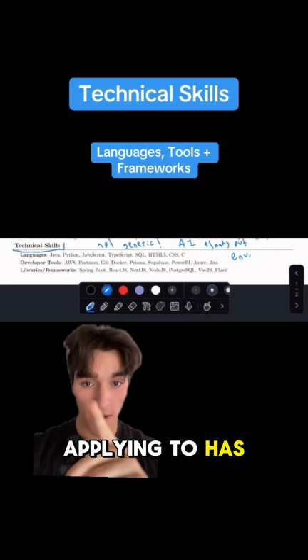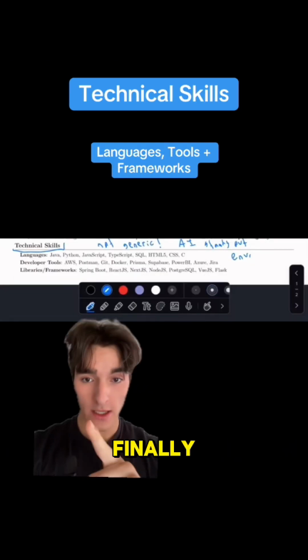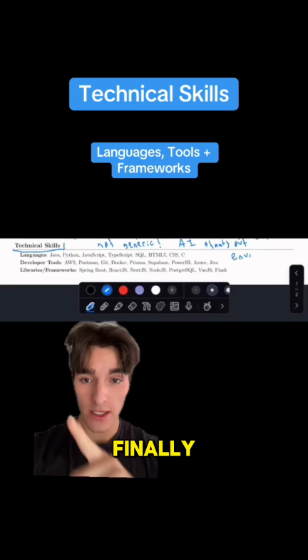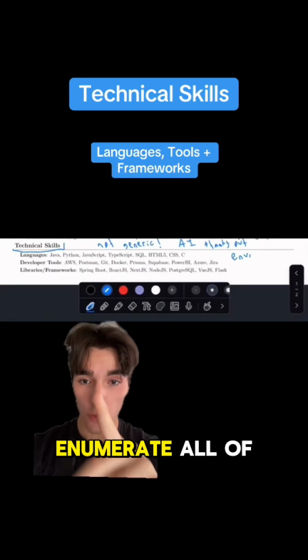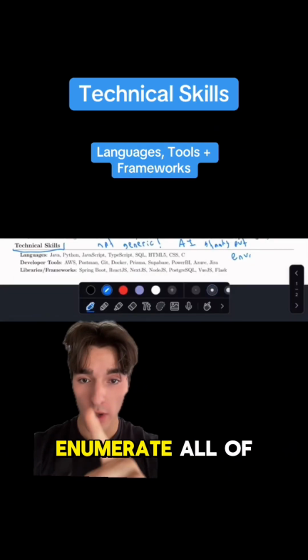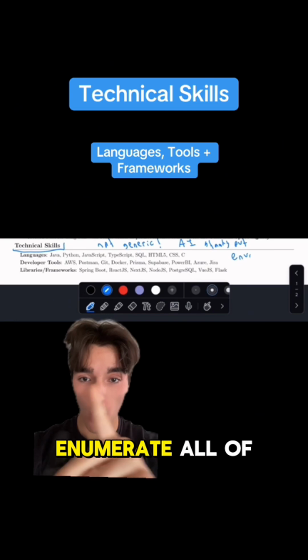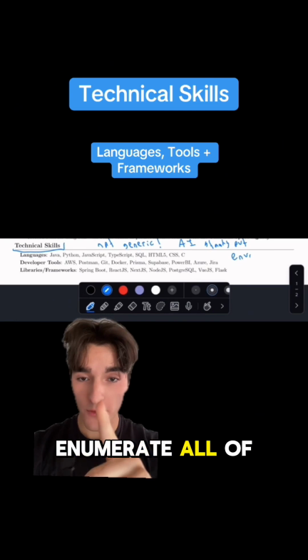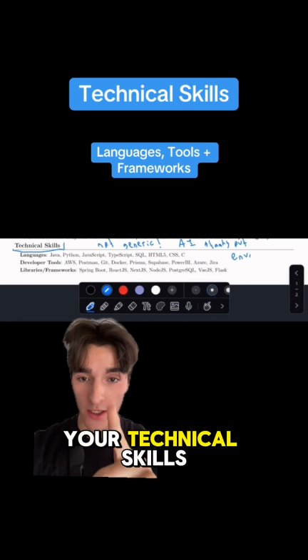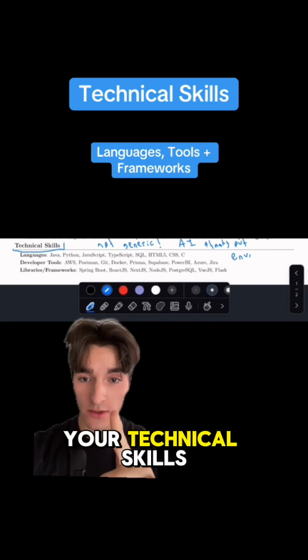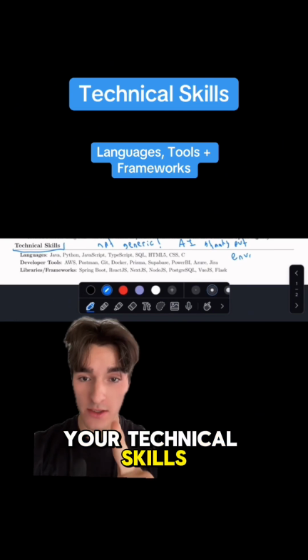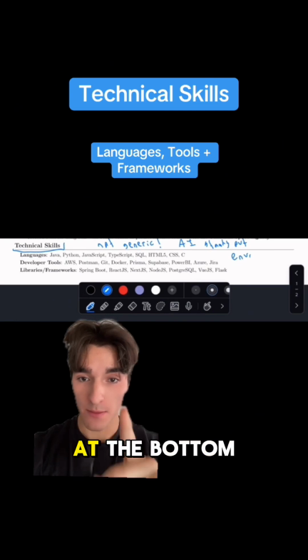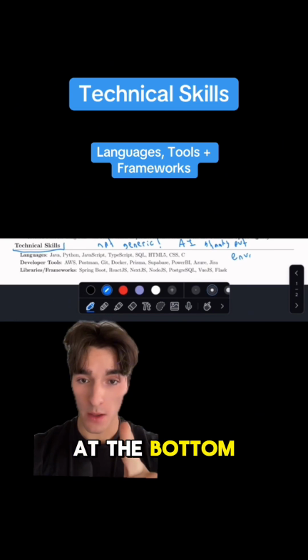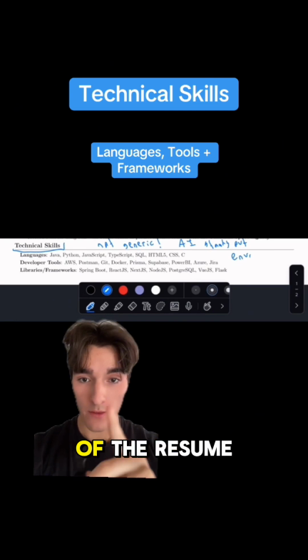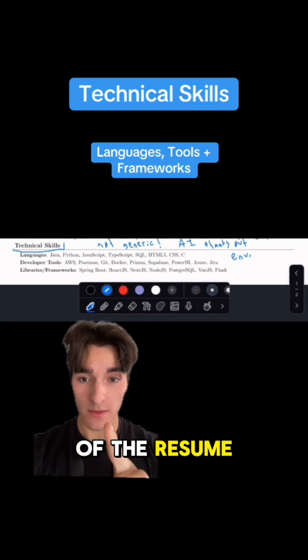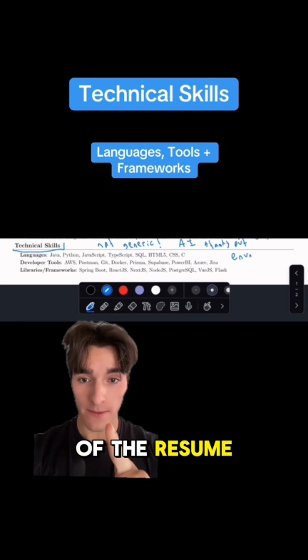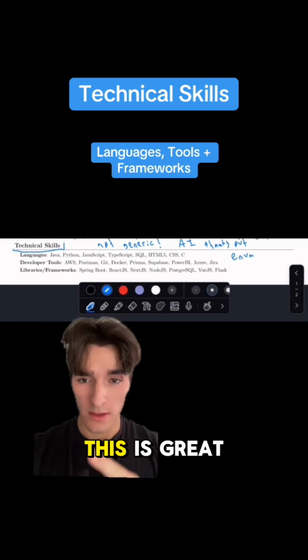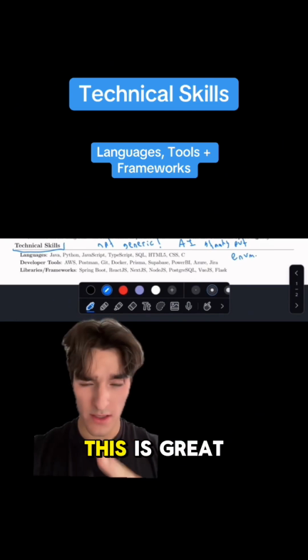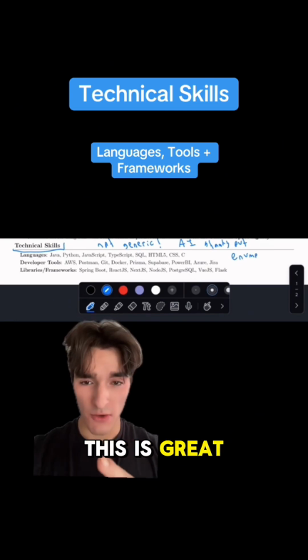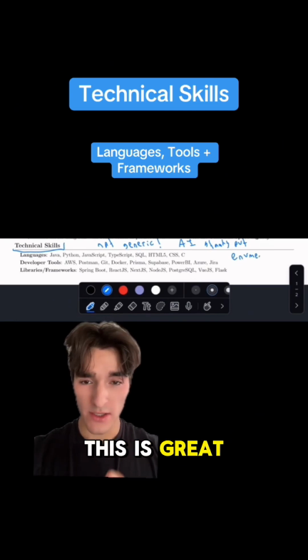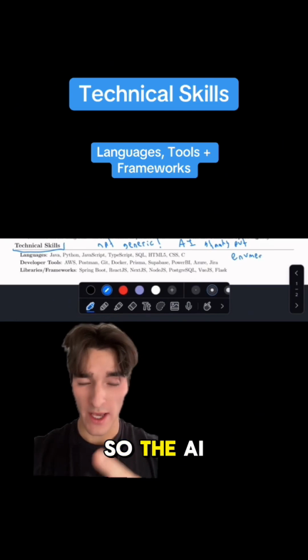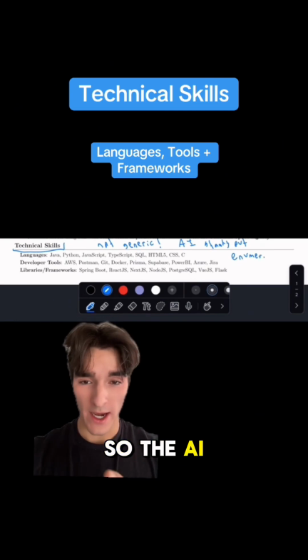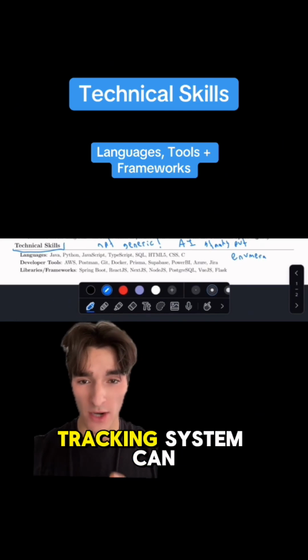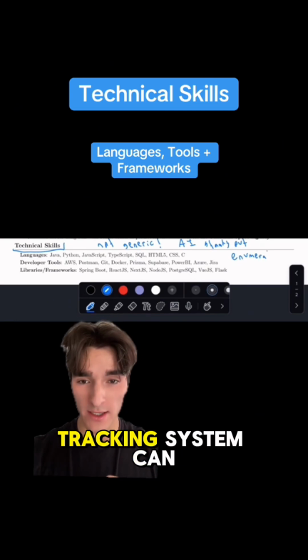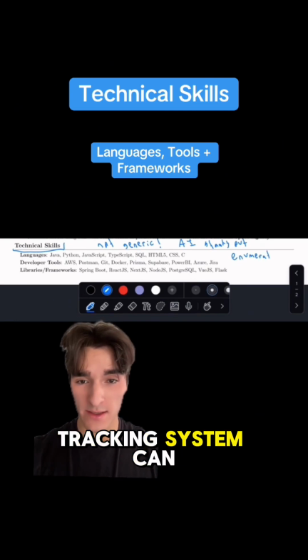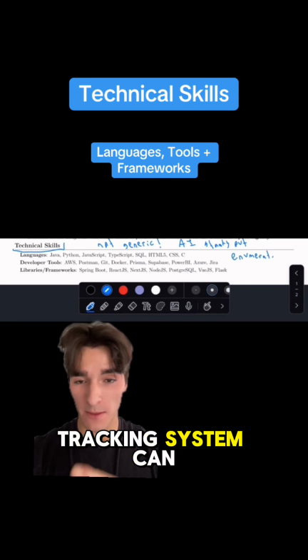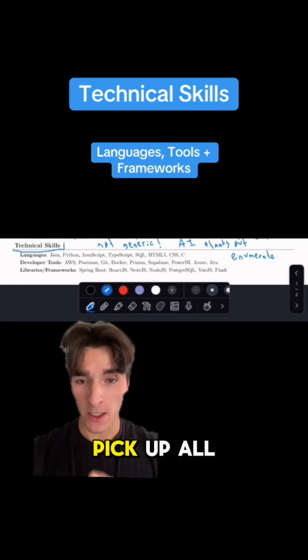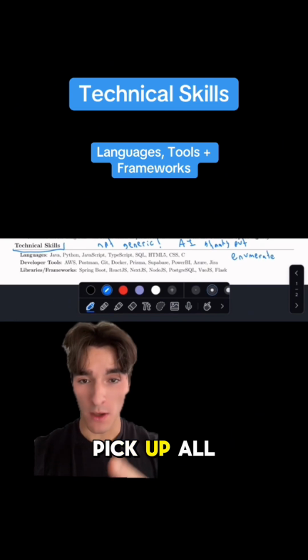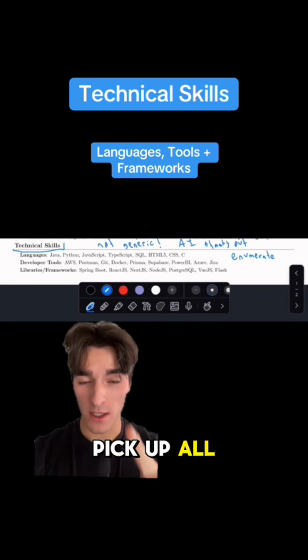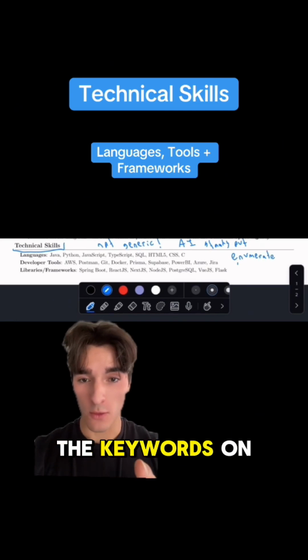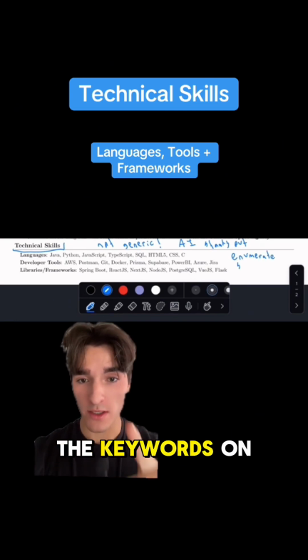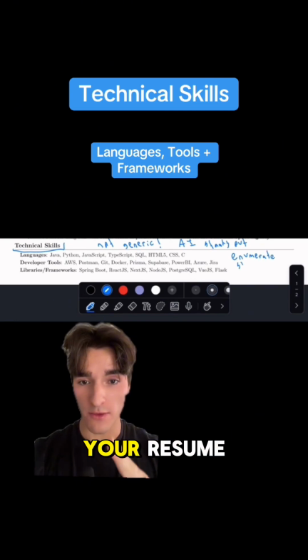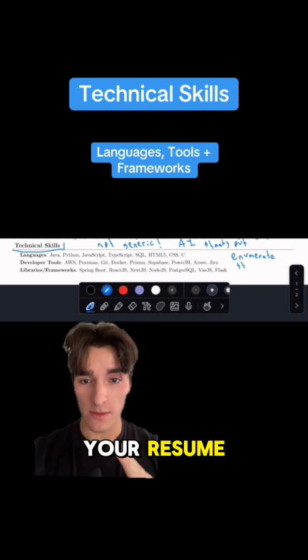Finally, enumerate all of your technical skills at the bottom of the resume. This is great so the AI tracking system can pick up all the keywords on your resume.